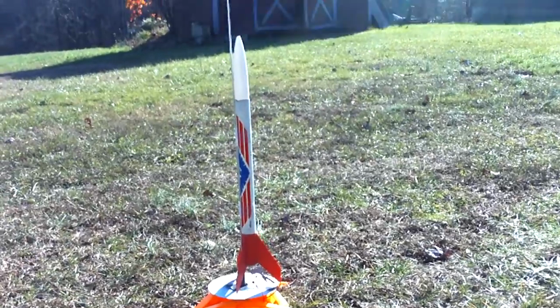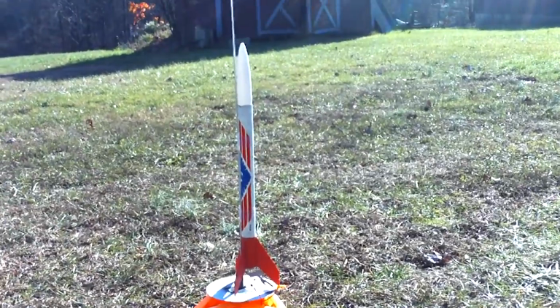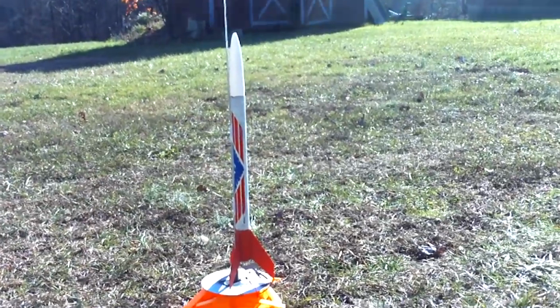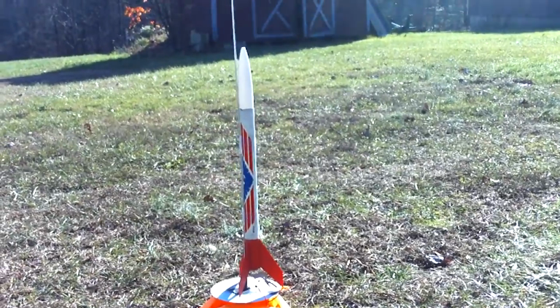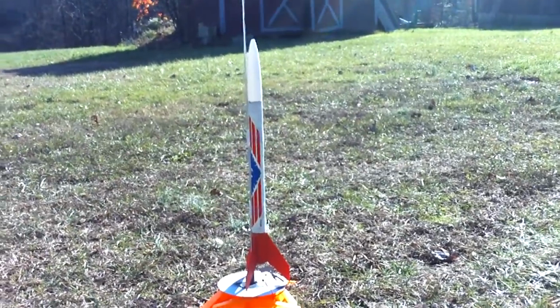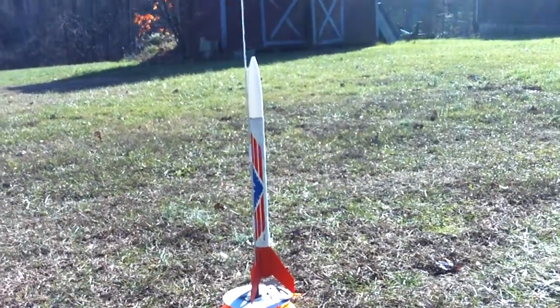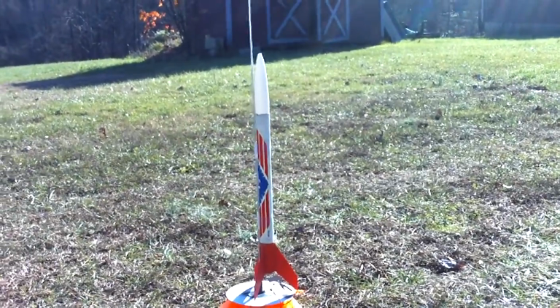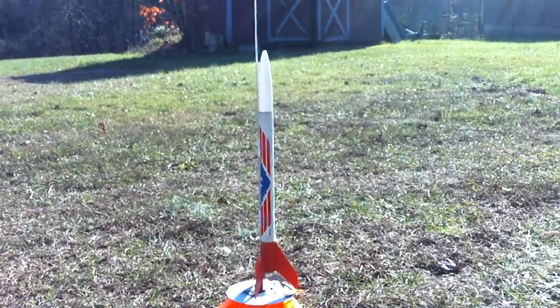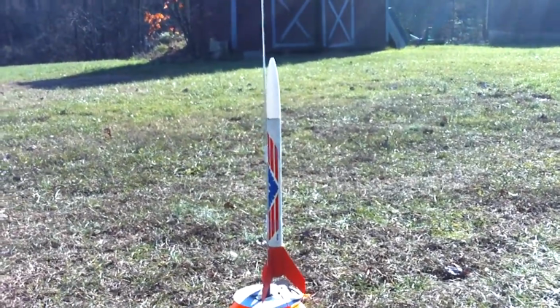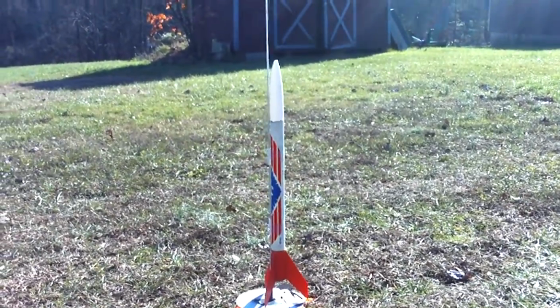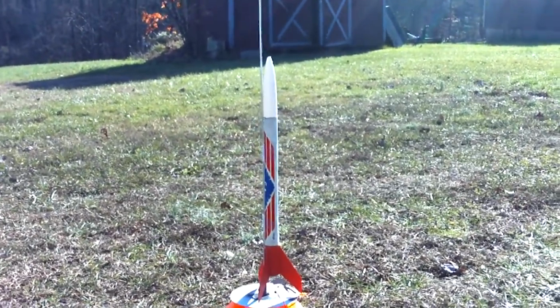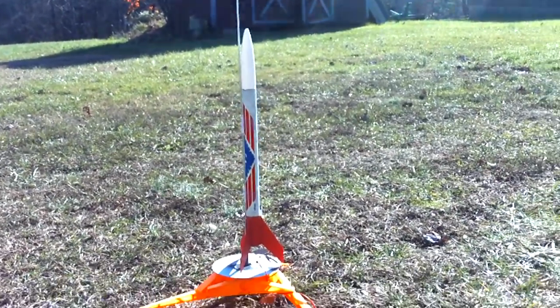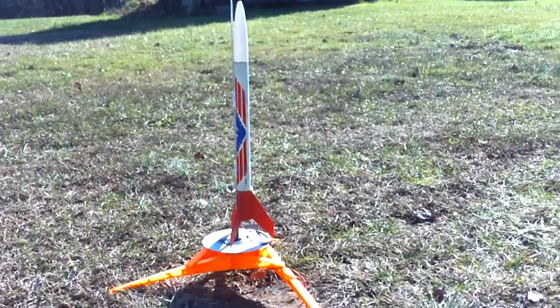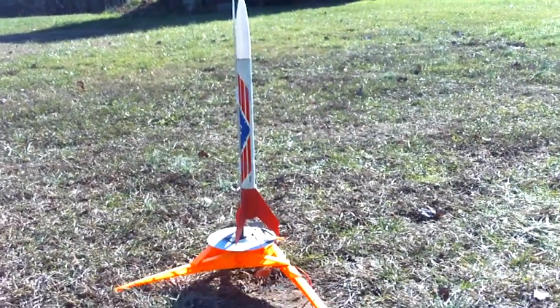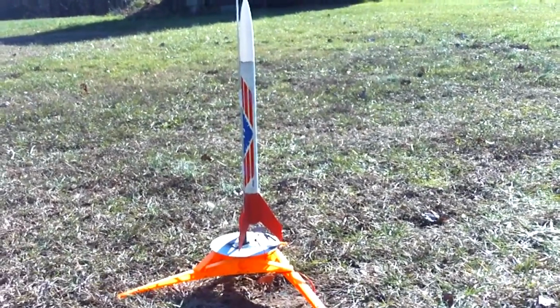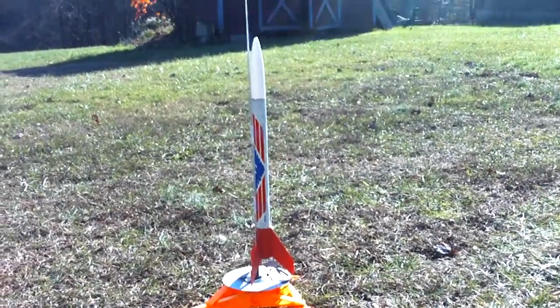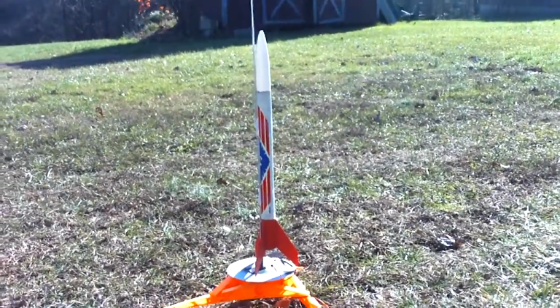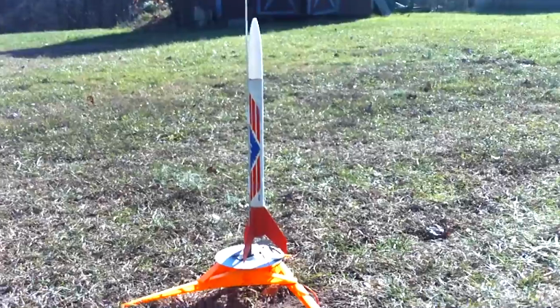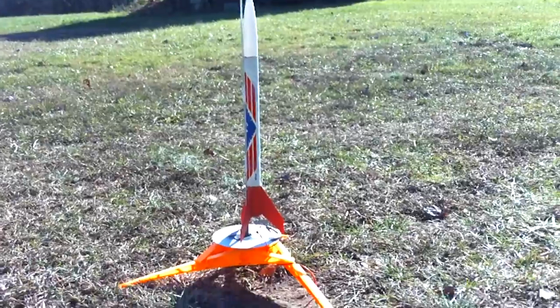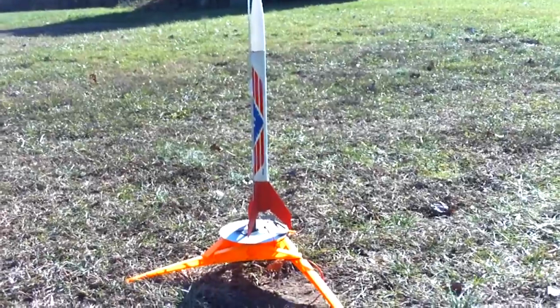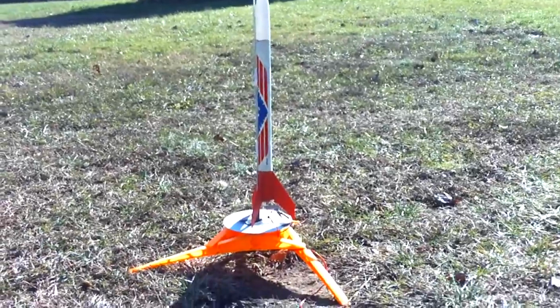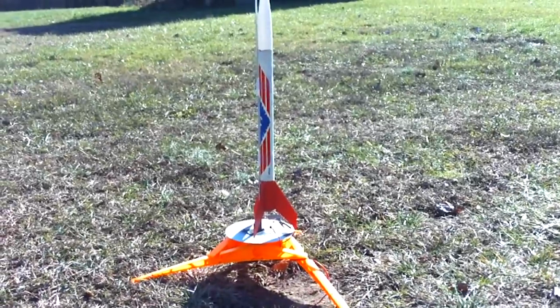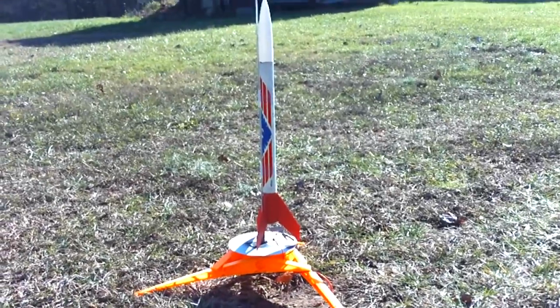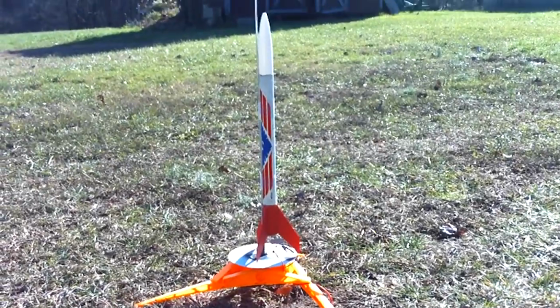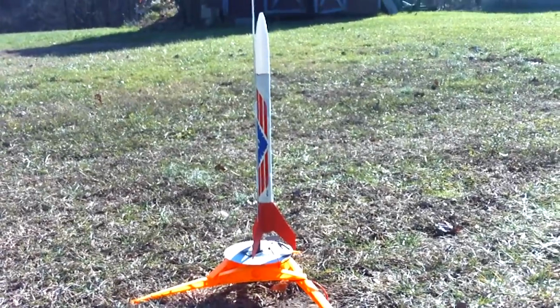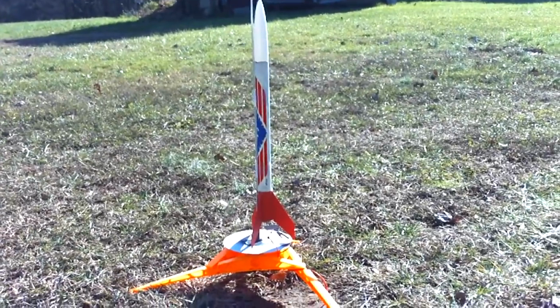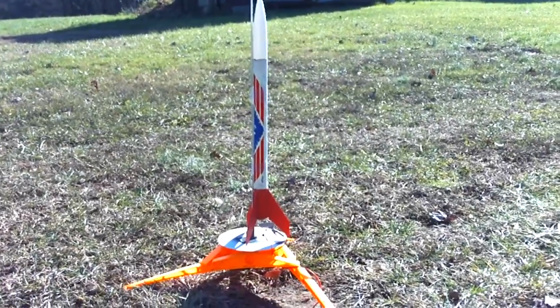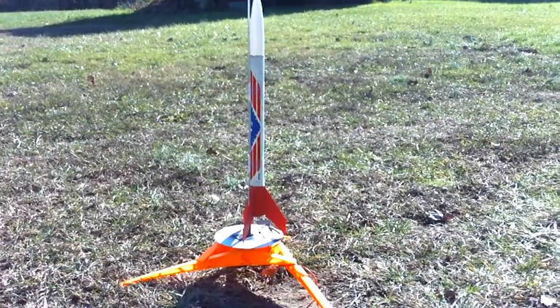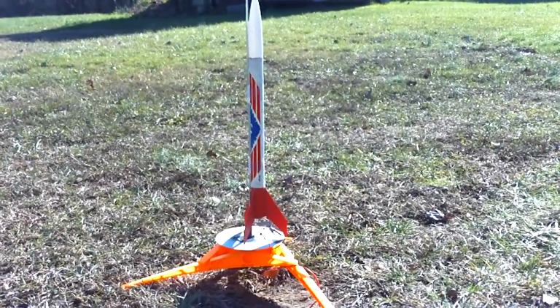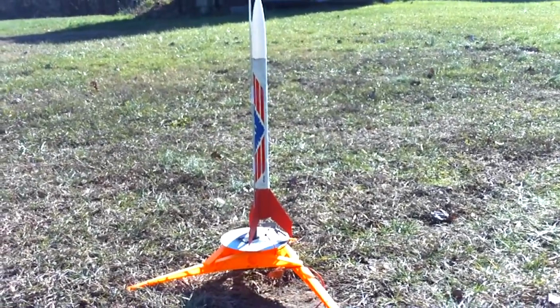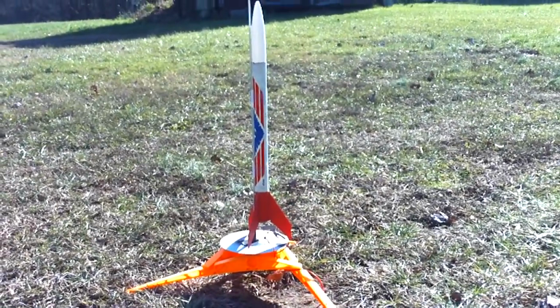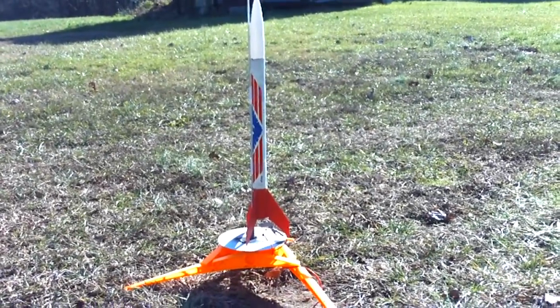Alright guys, so if this one doesn't work, we're just going to change out the motor. Here we go. 5, 4, 3, 2, 1.